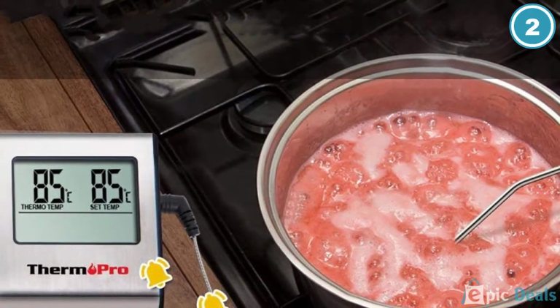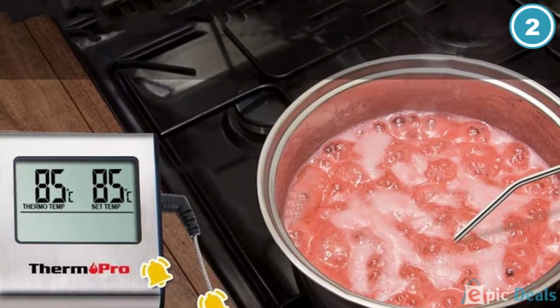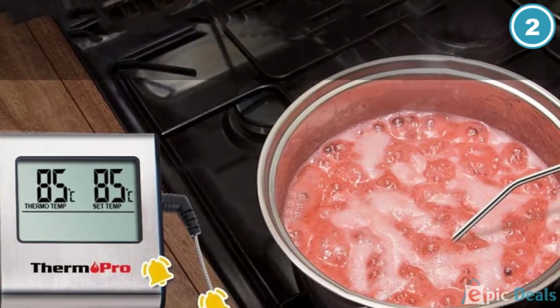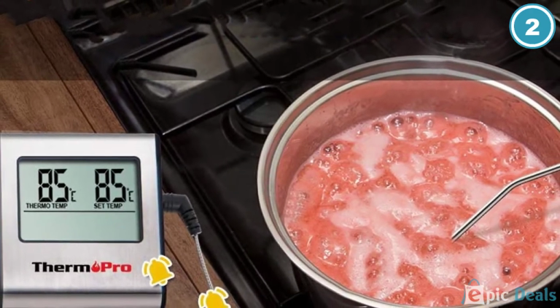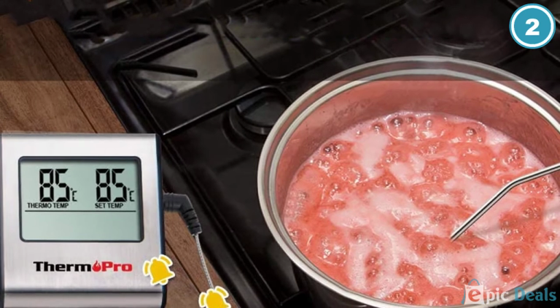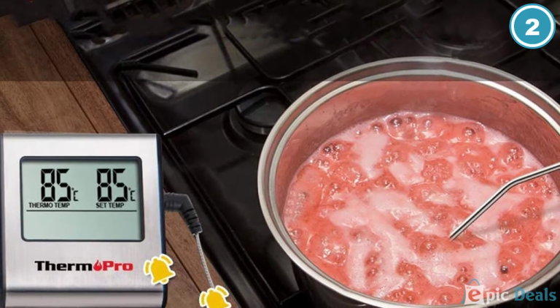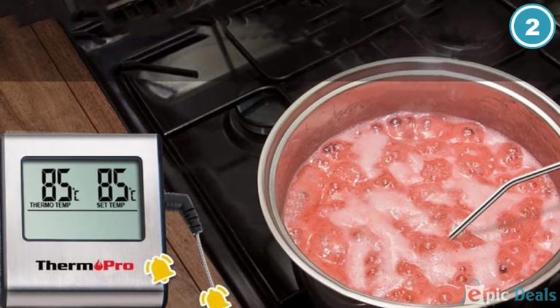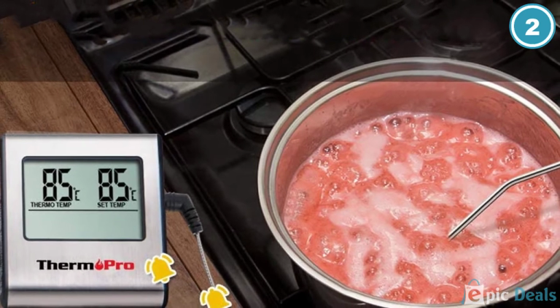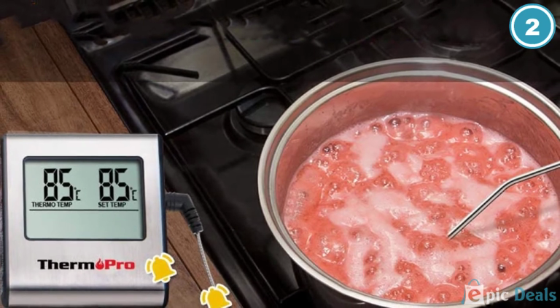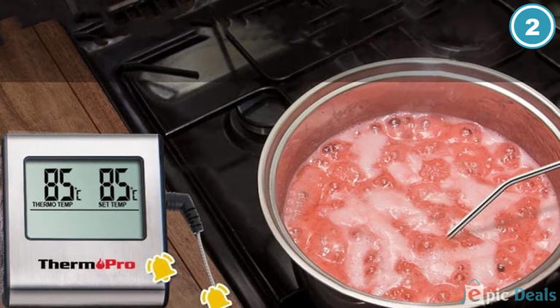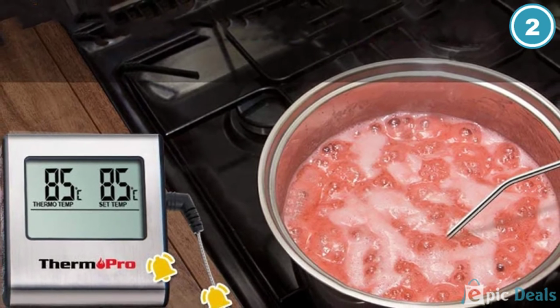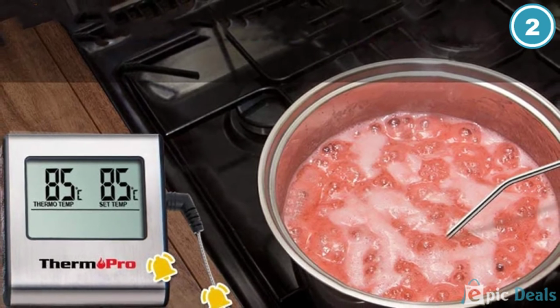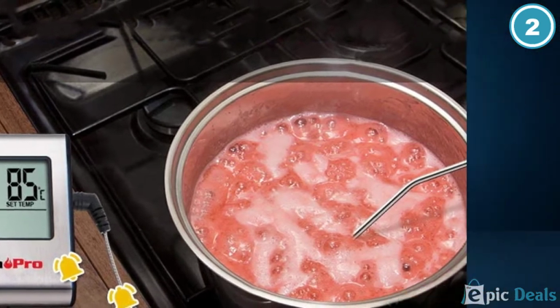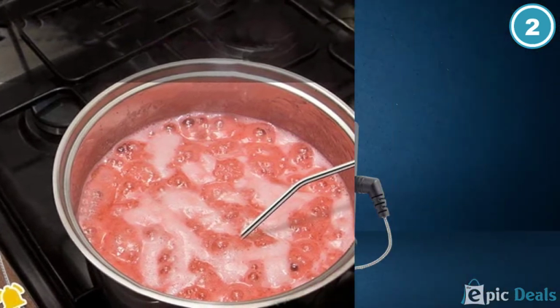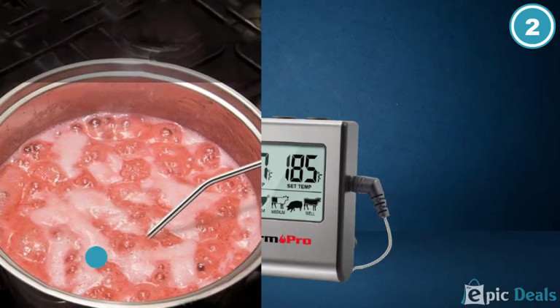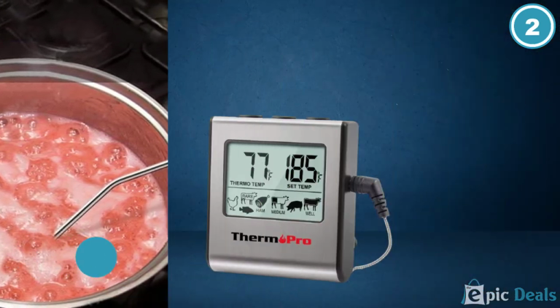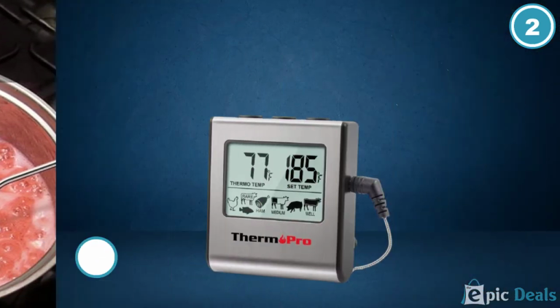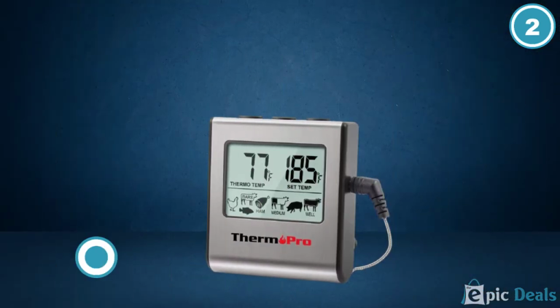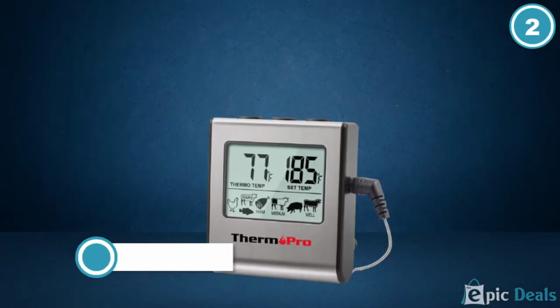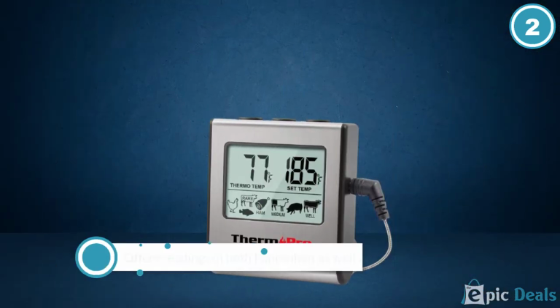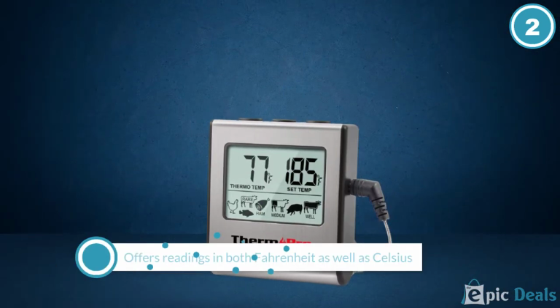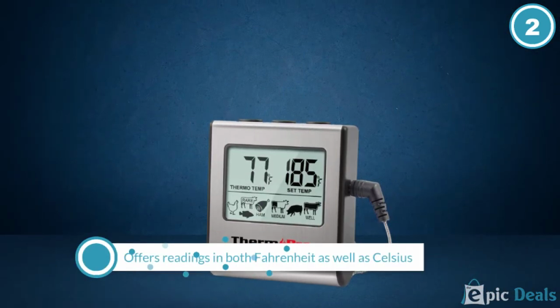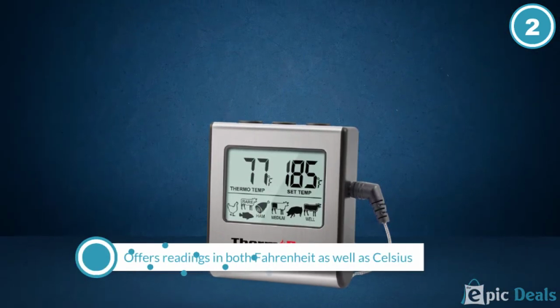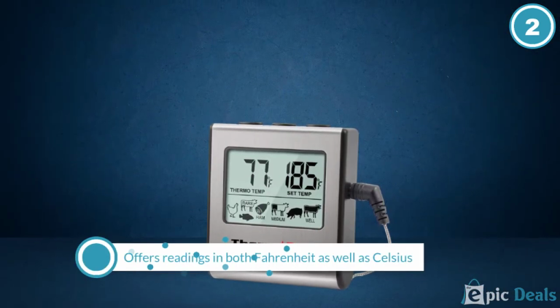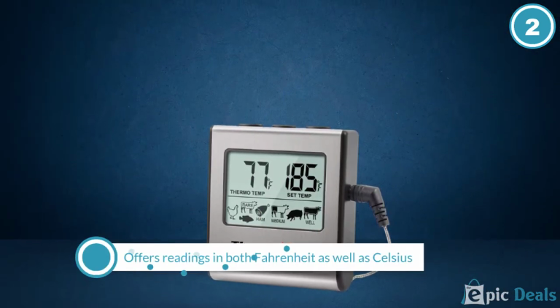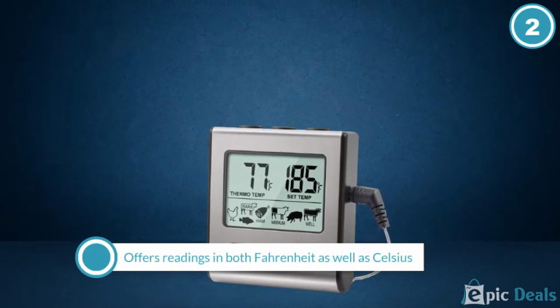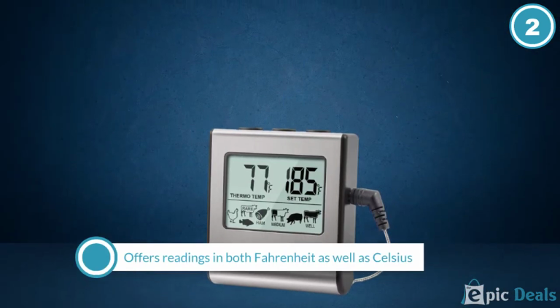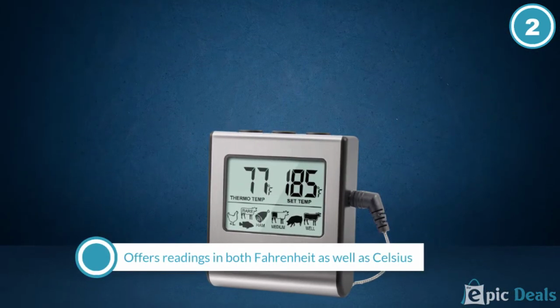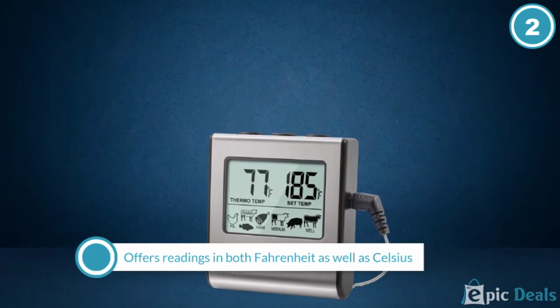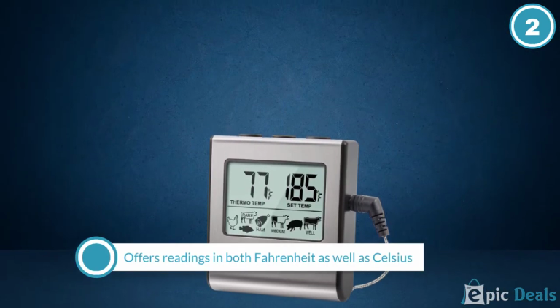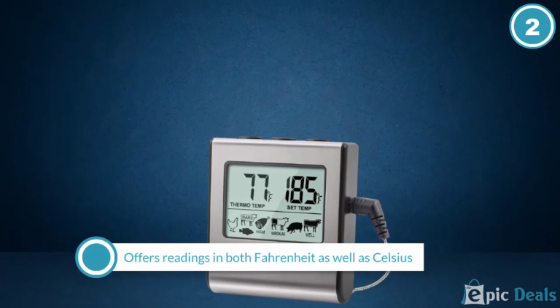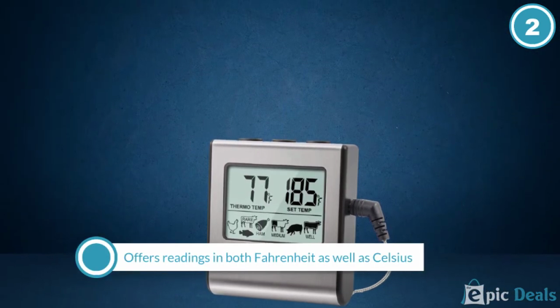Furthermore, this oven thermometer will prove to be especially useful for those who are new to cooking.